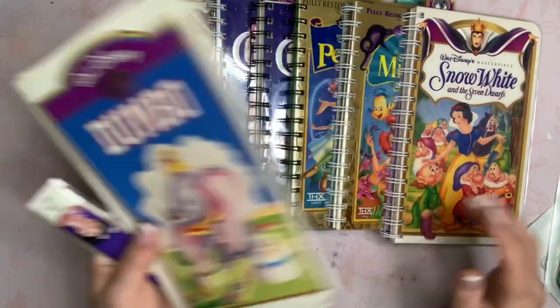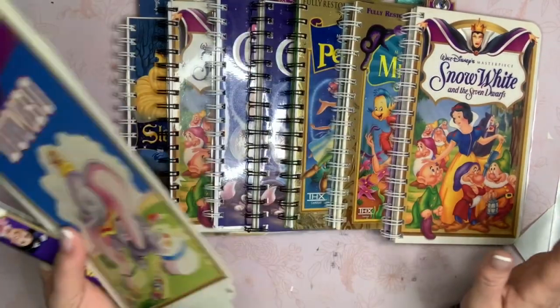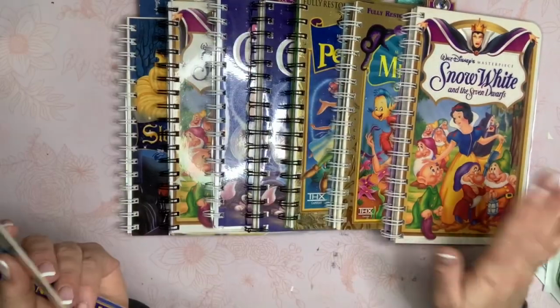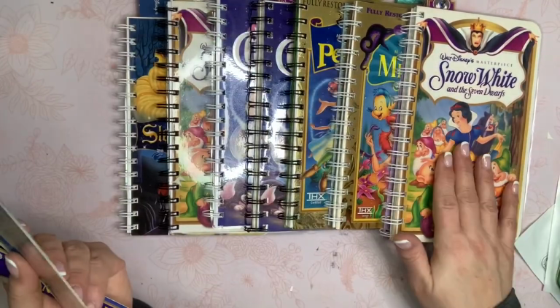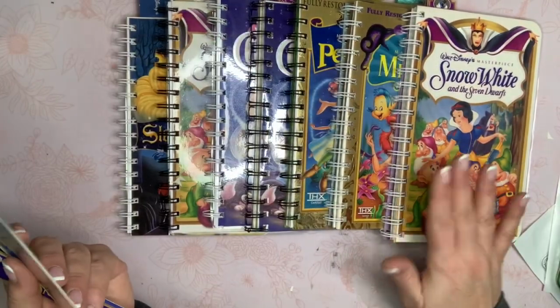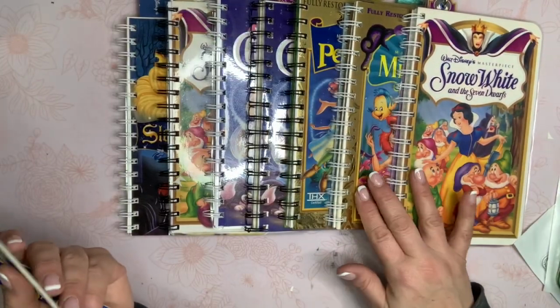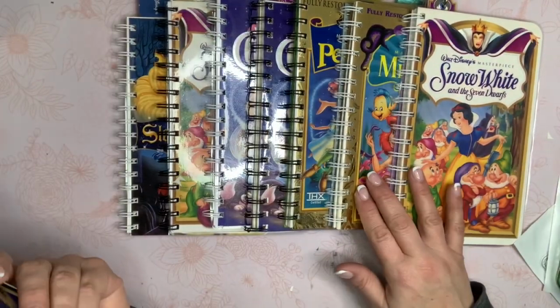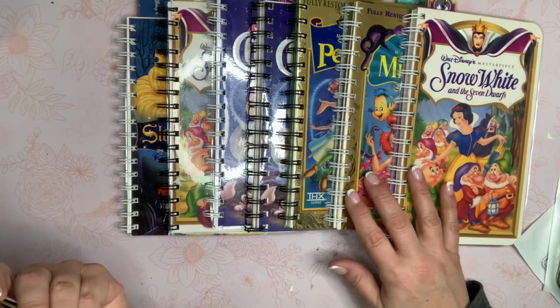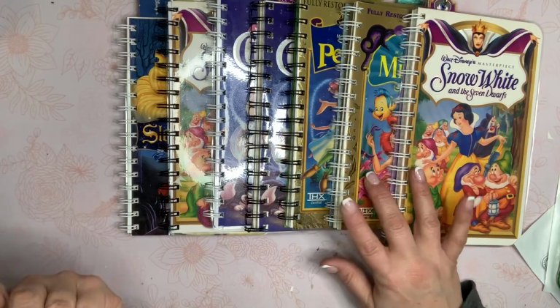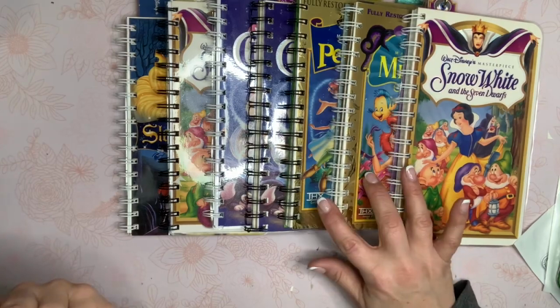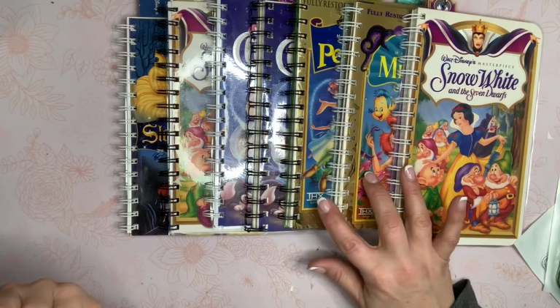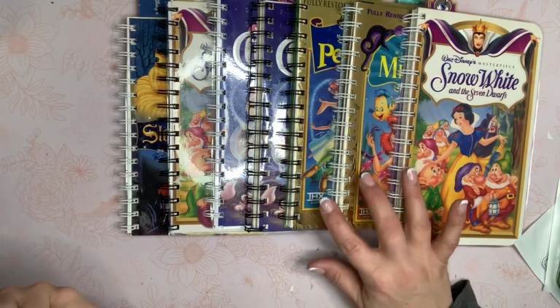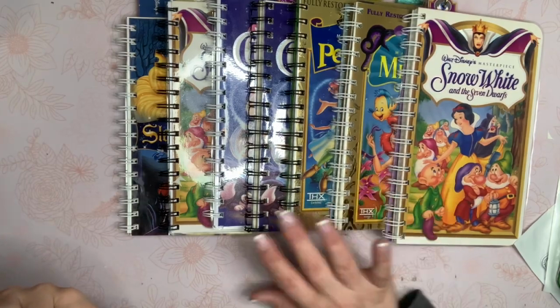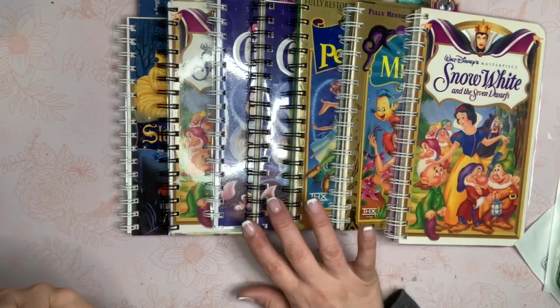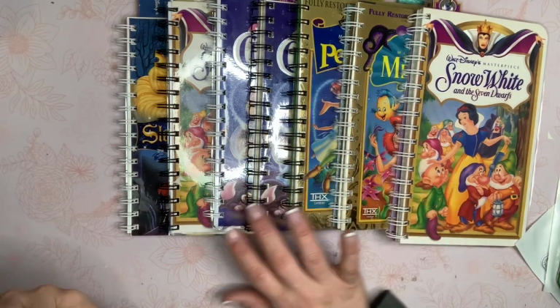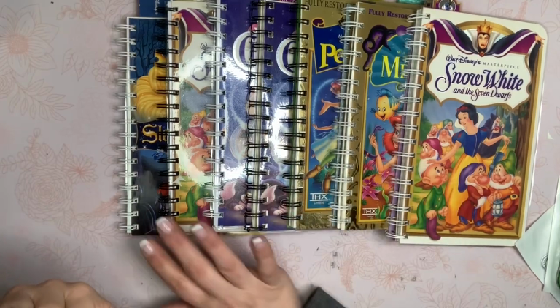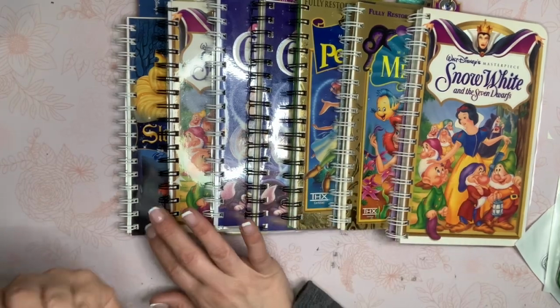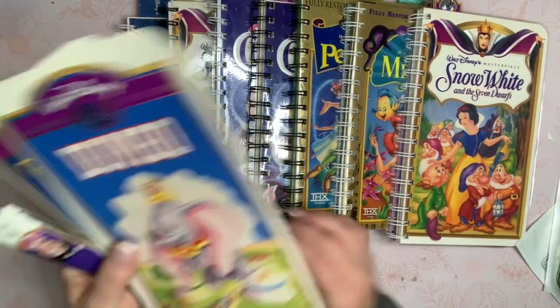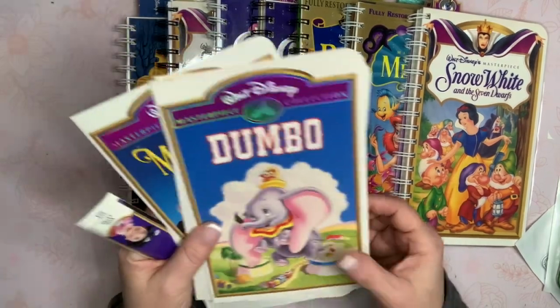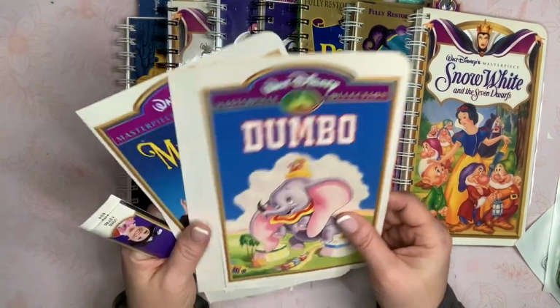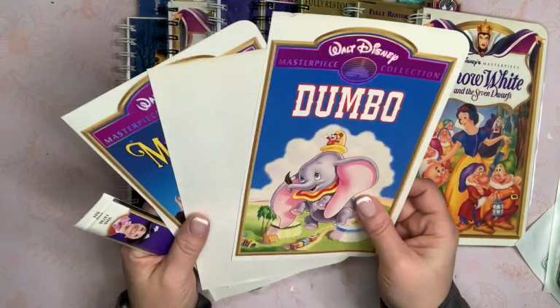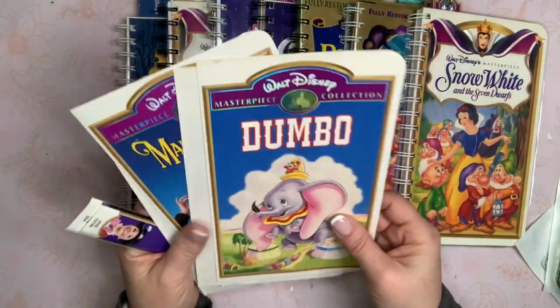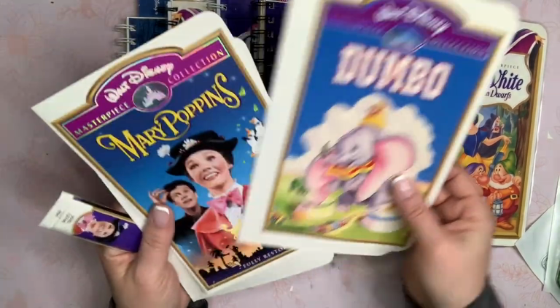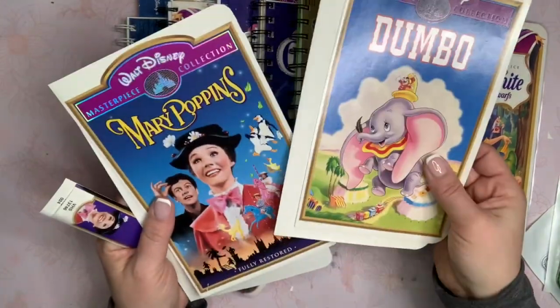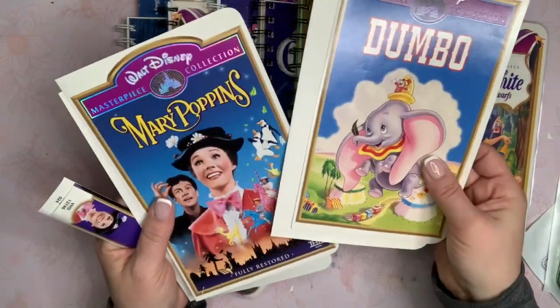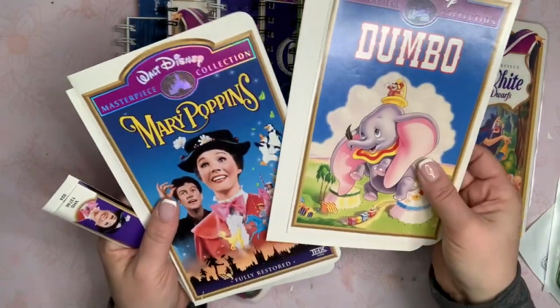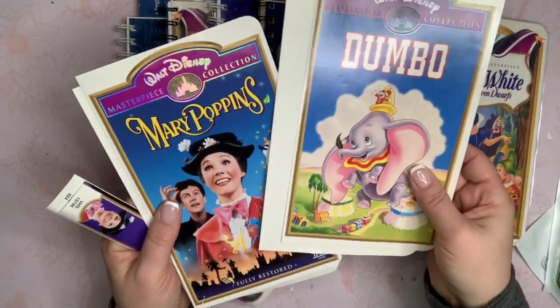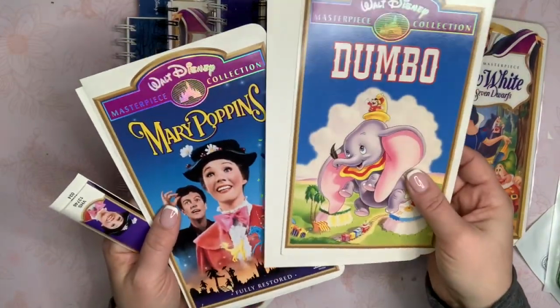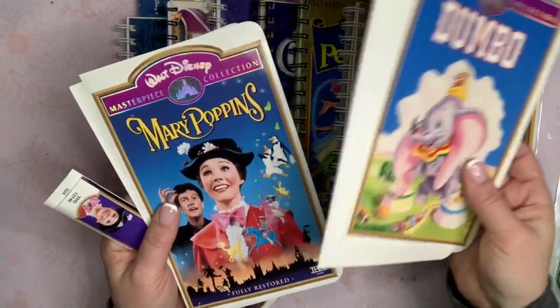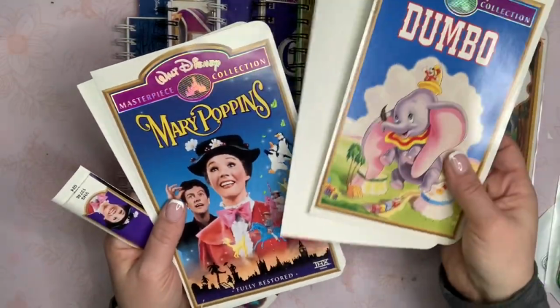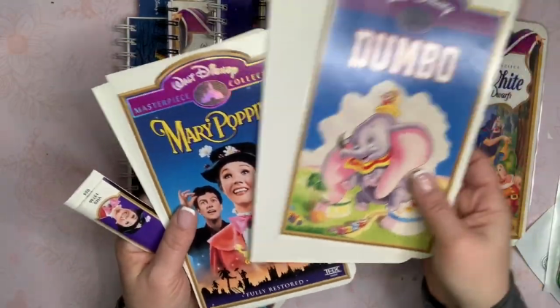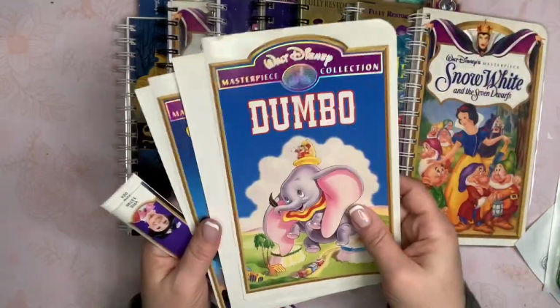I've got Snow White, Little Mermaid, Peter Pan, Cinderella, Sleeping Beauty, Dumbo, and Mary Poppins.